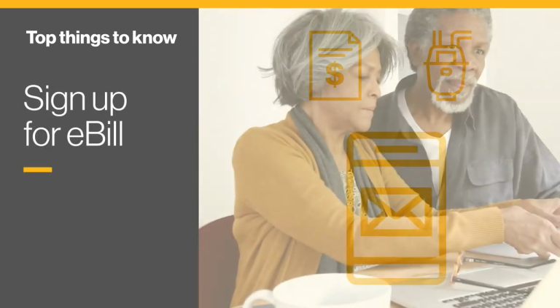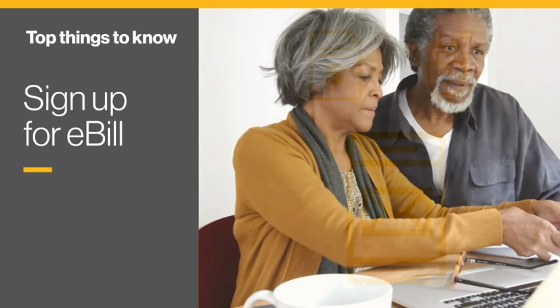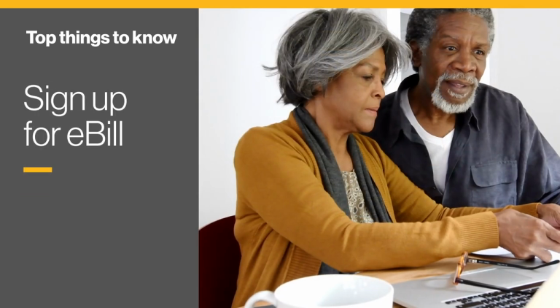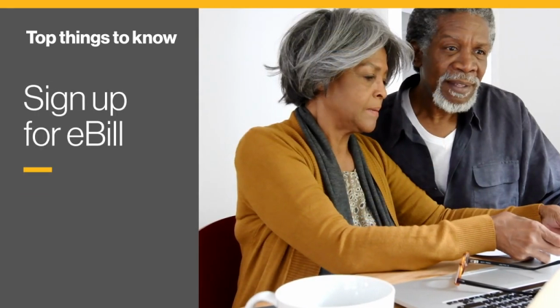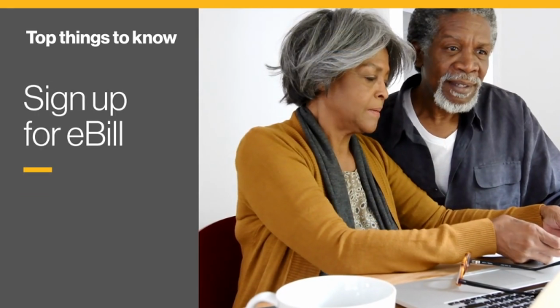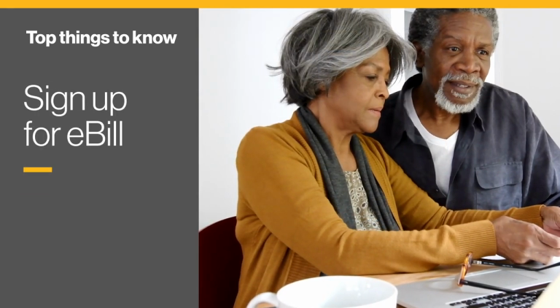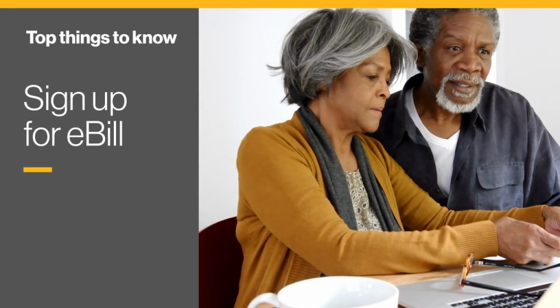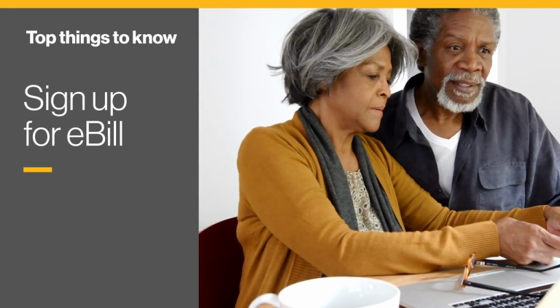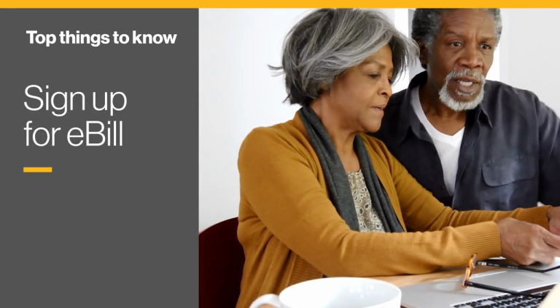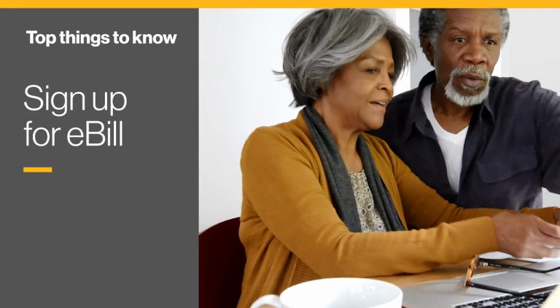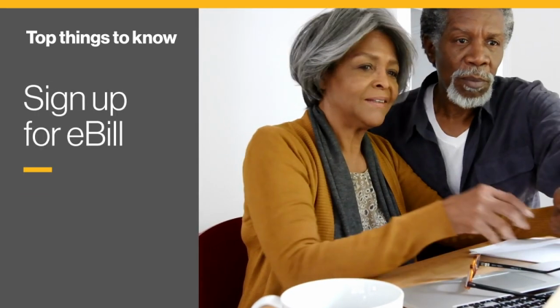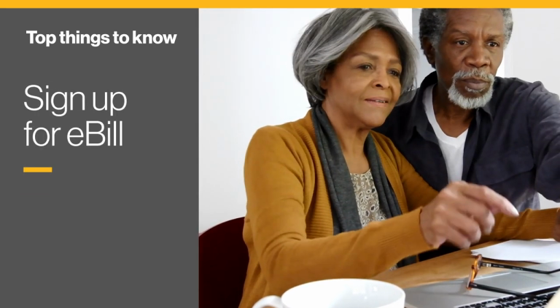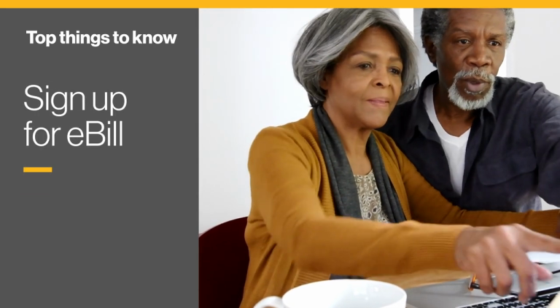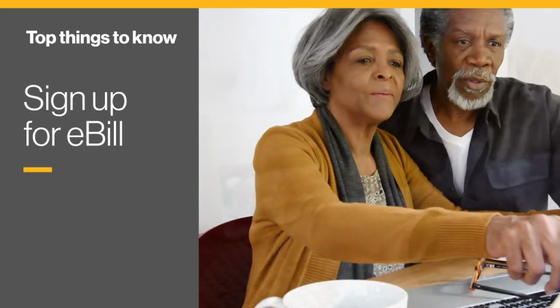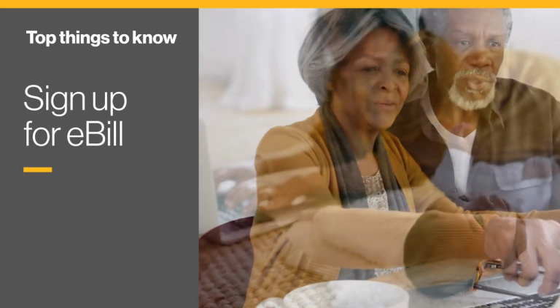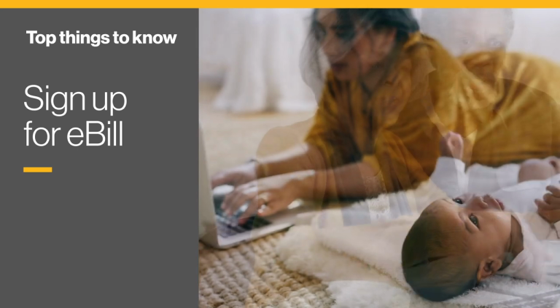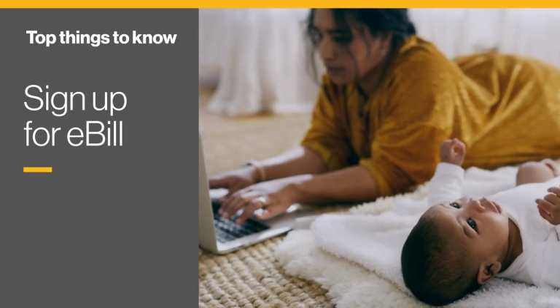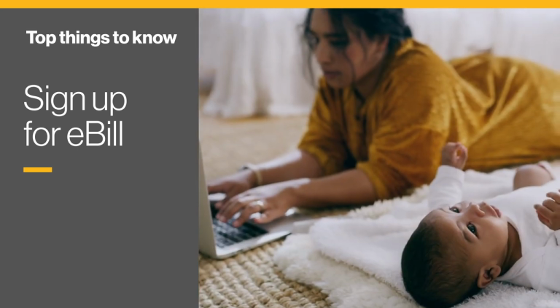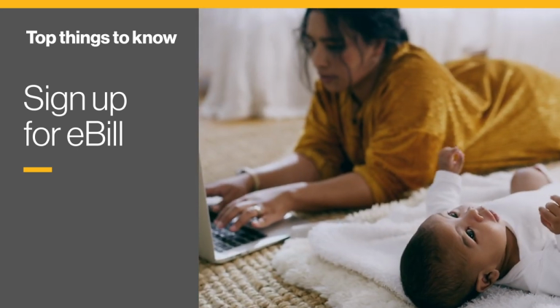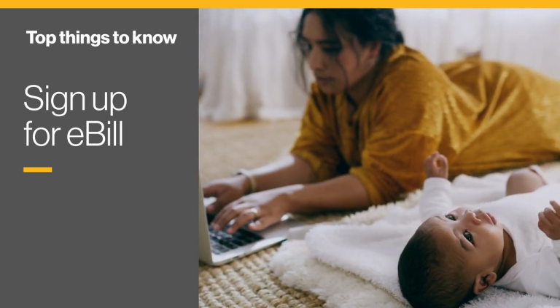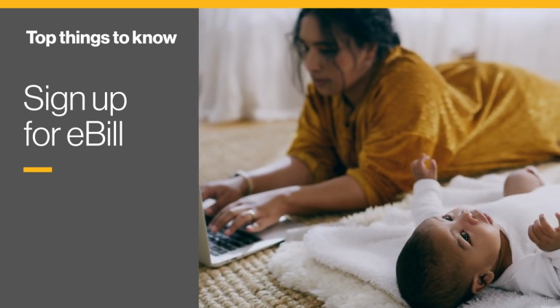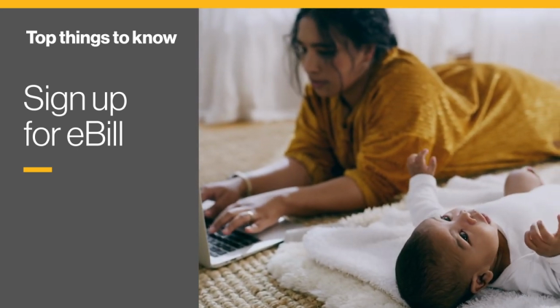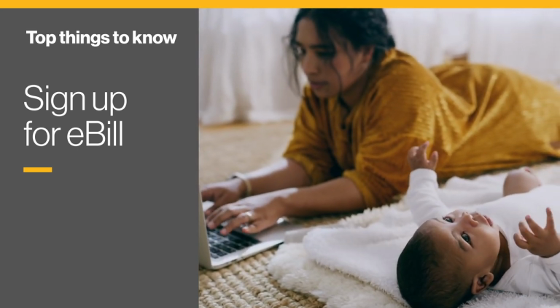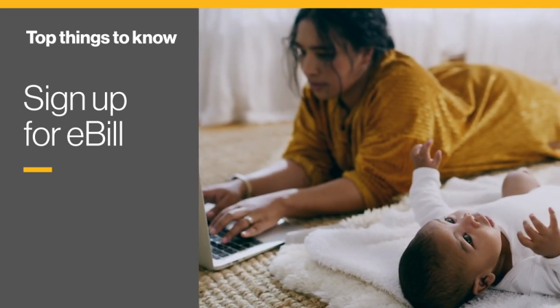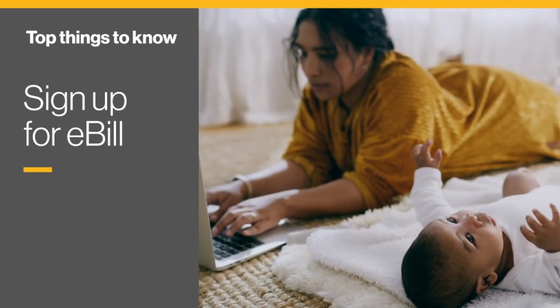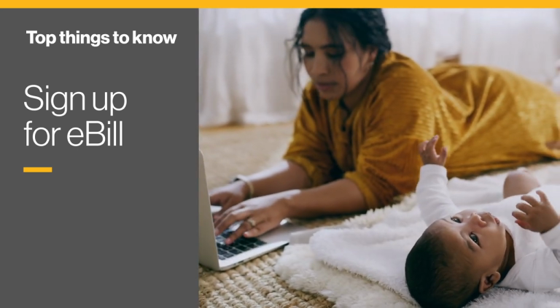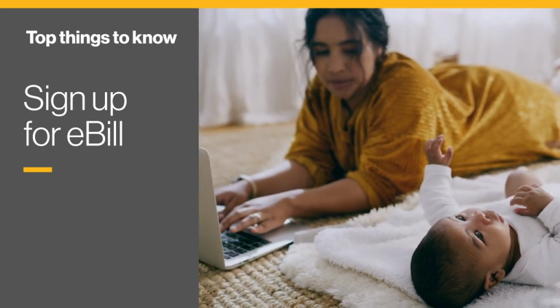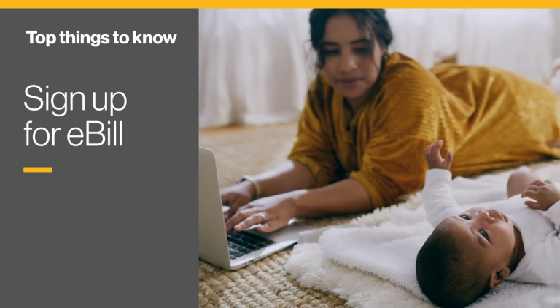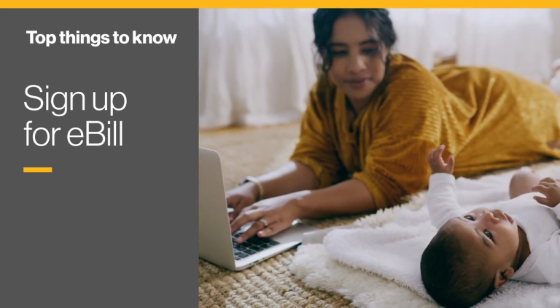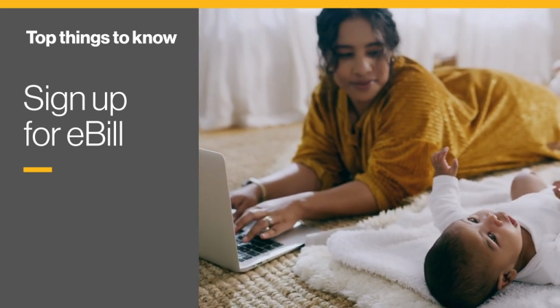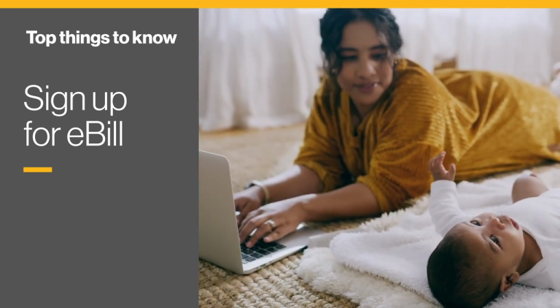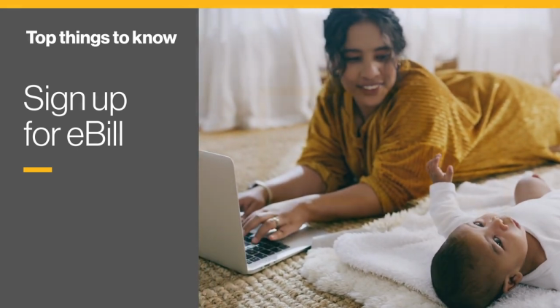If you're not already on eBill, sign up now. eBill is easy, convenient, and more secure than paper mail.